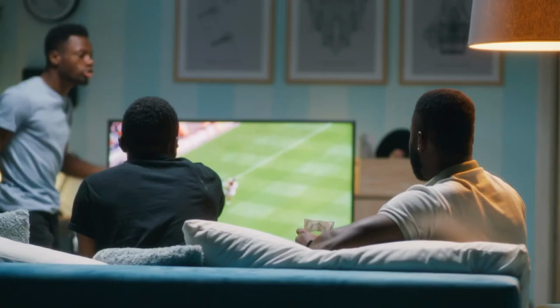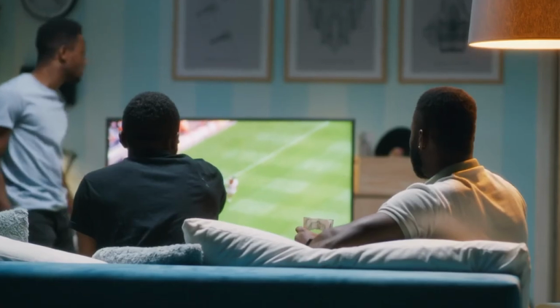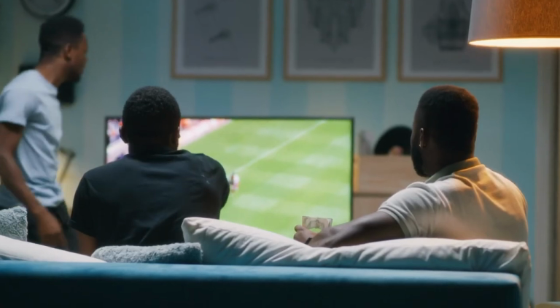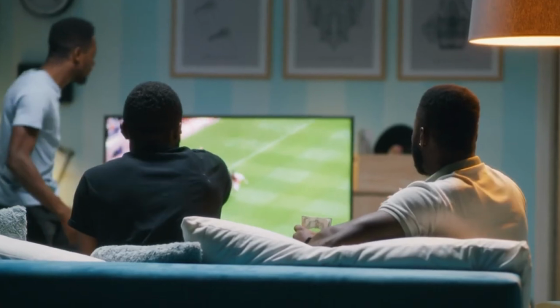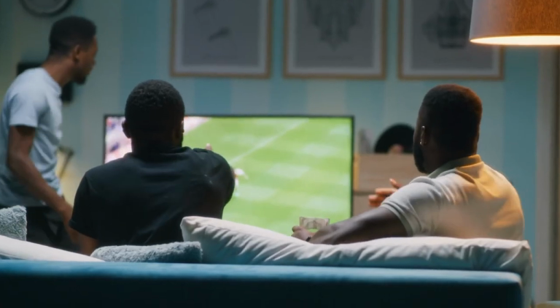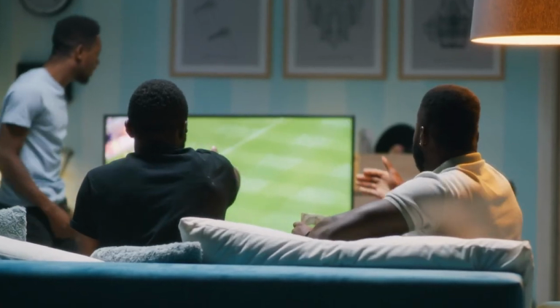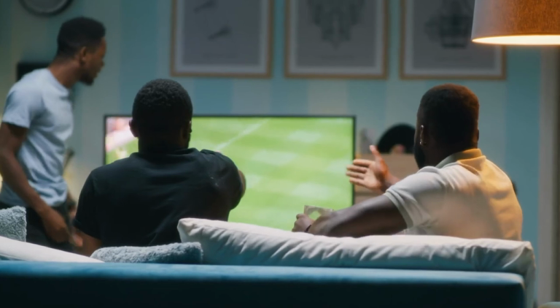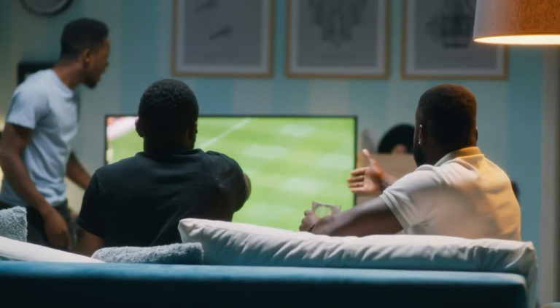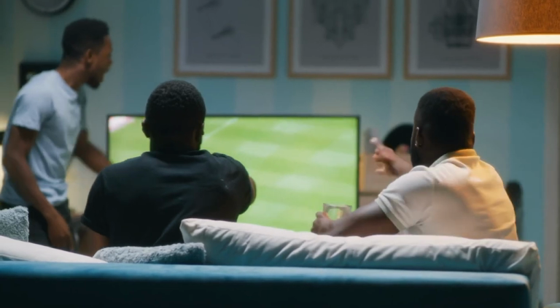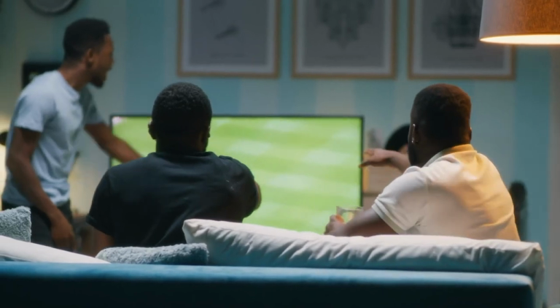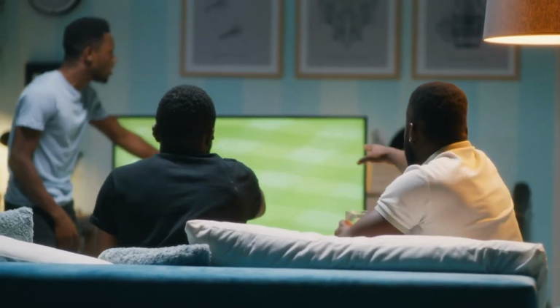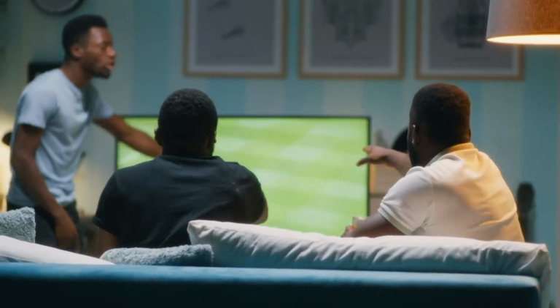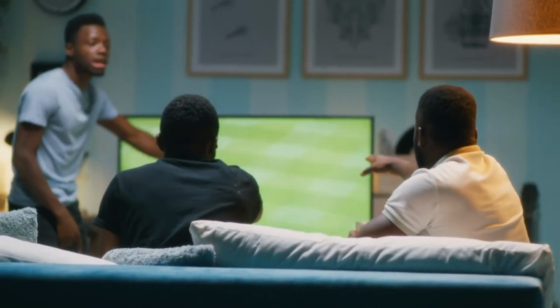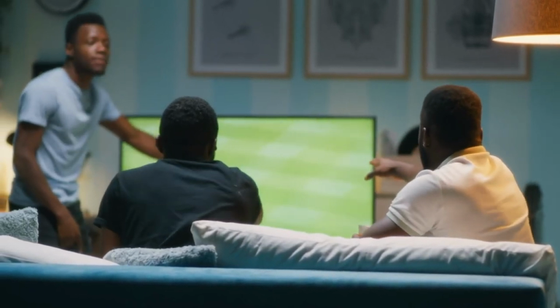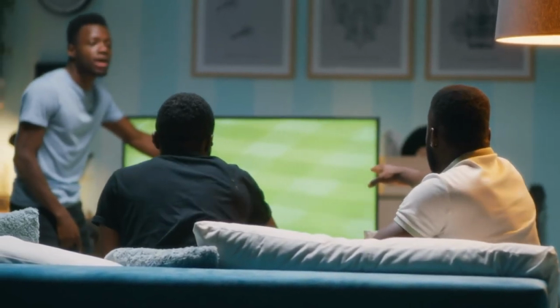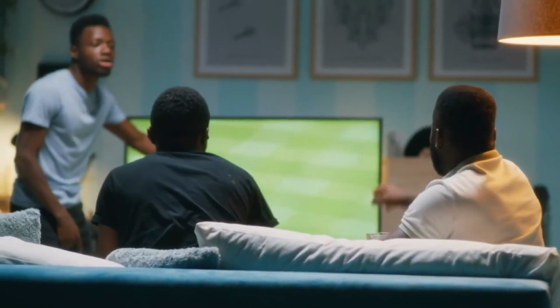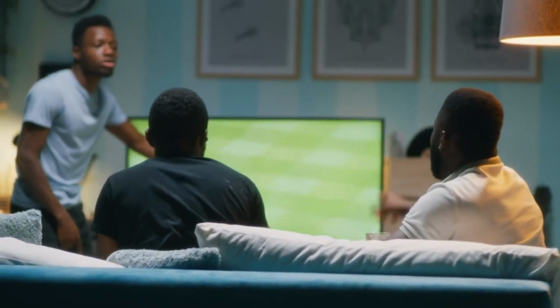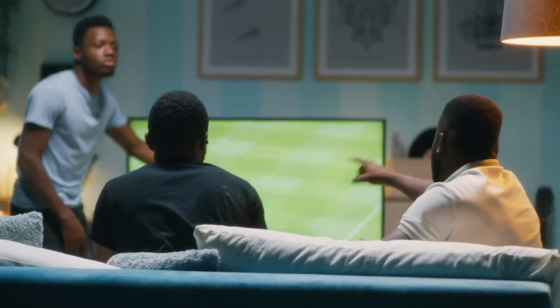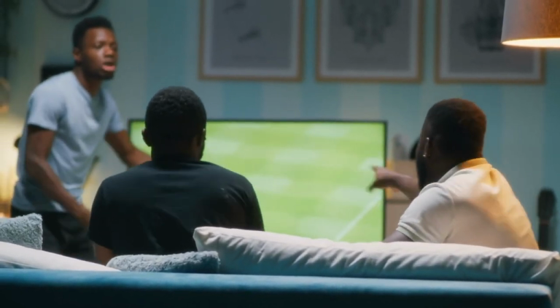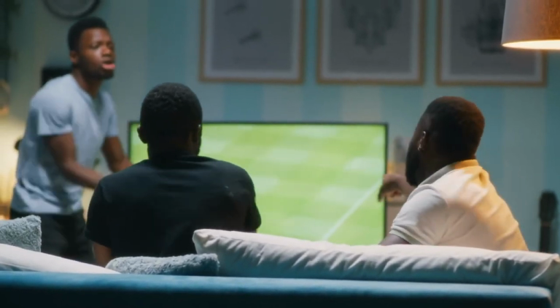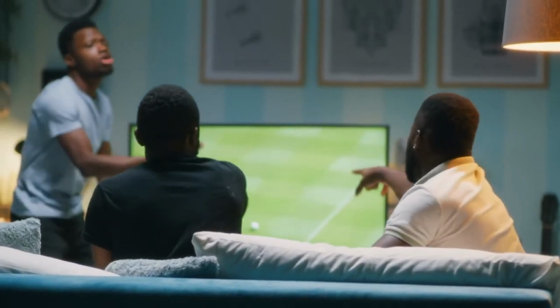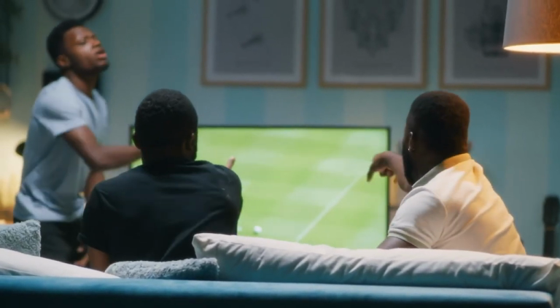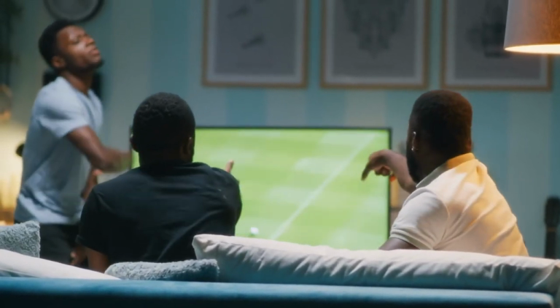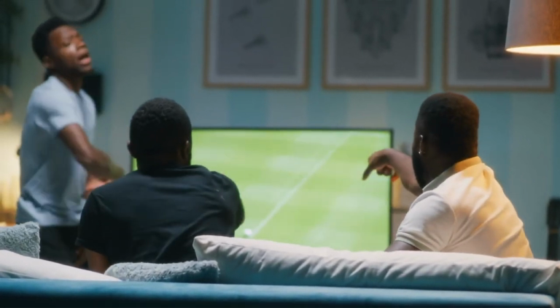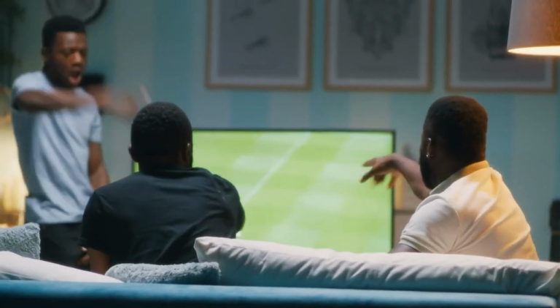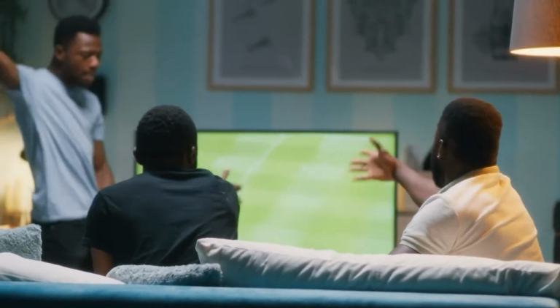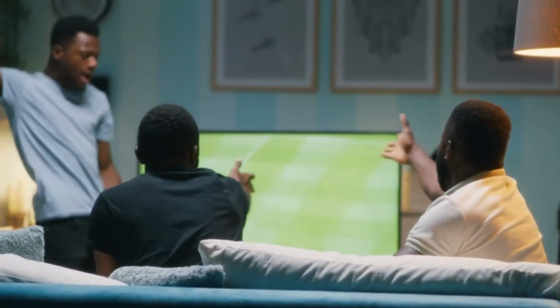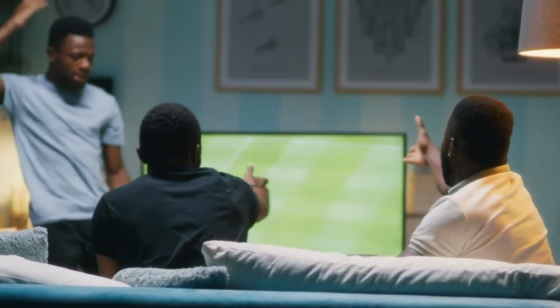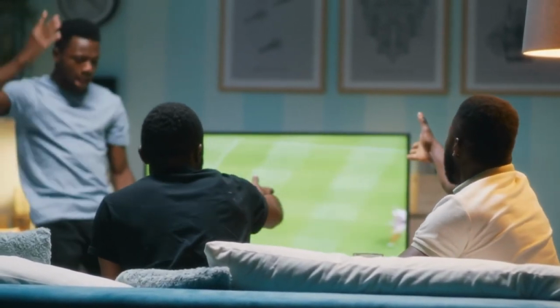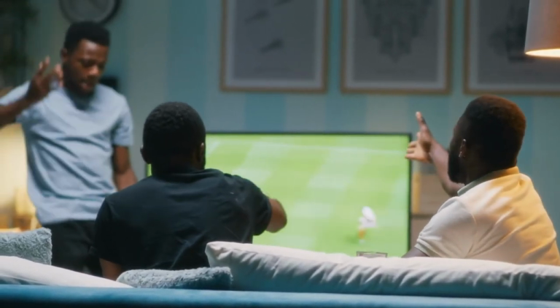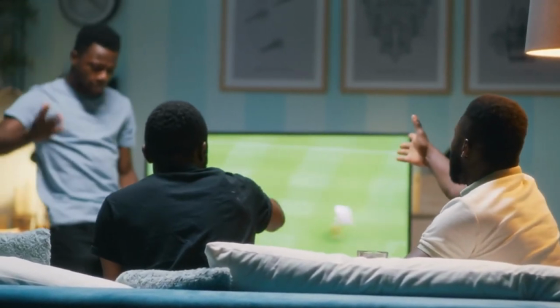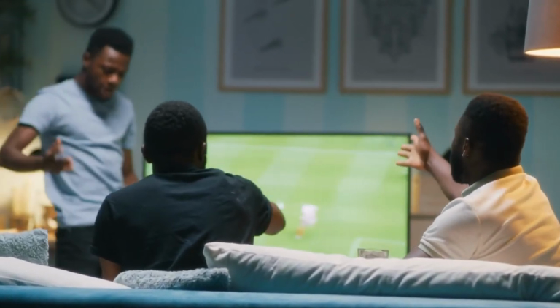So, there you have it folks! Feel free to pick the one that fits you the best from the description below.